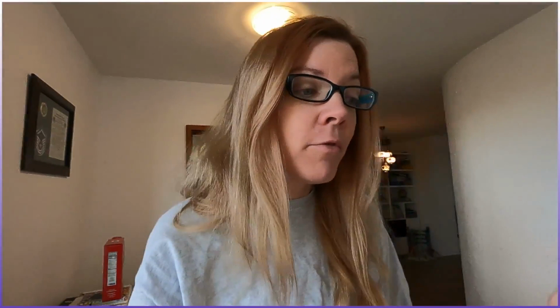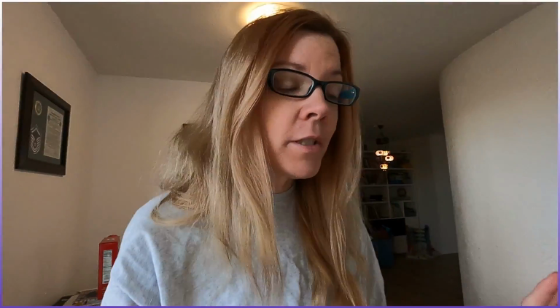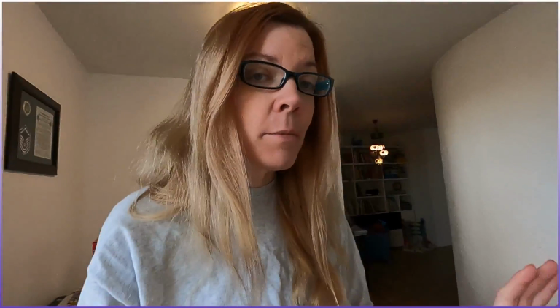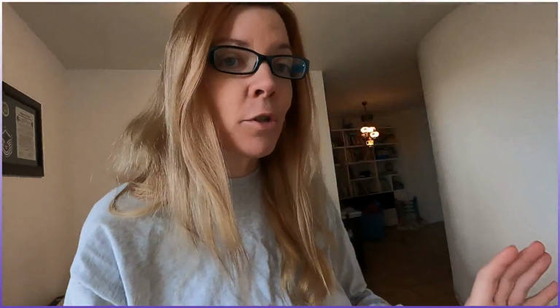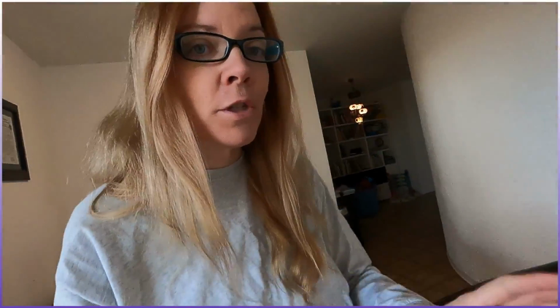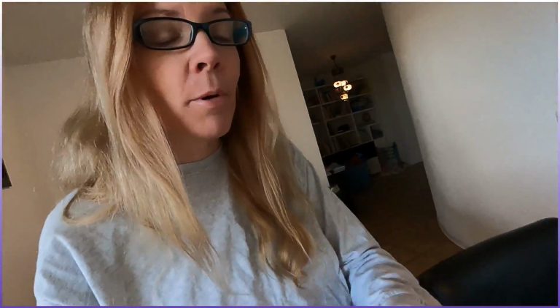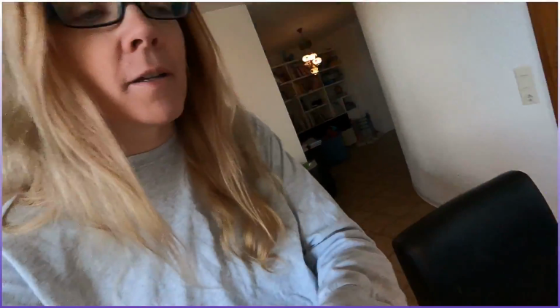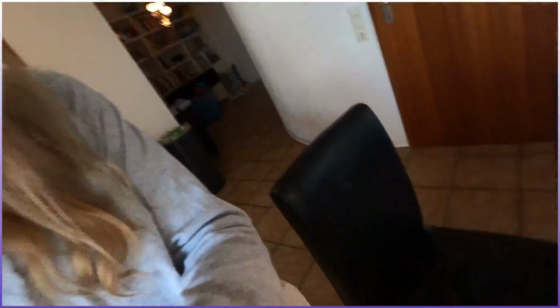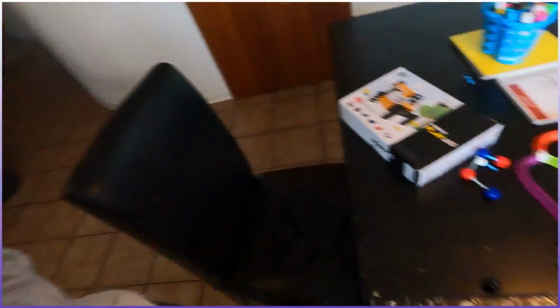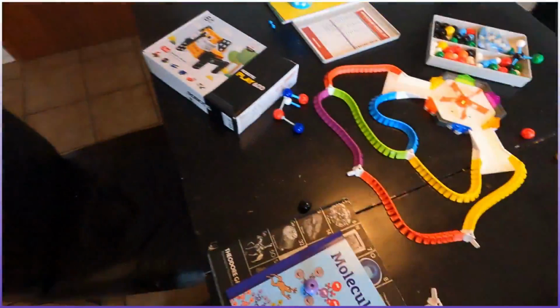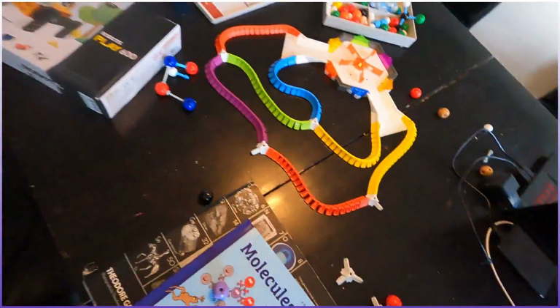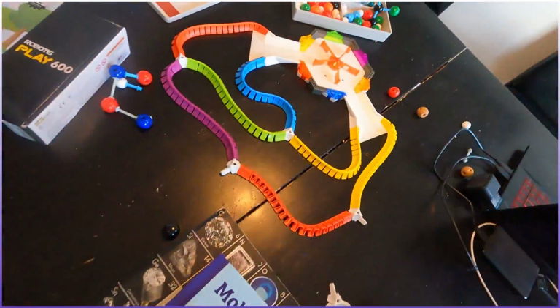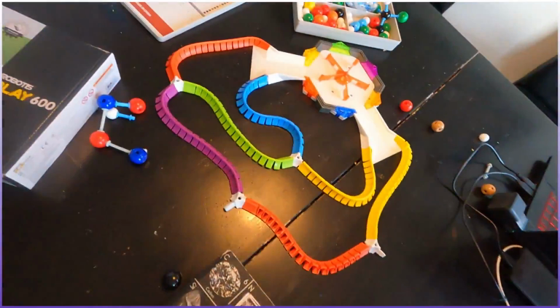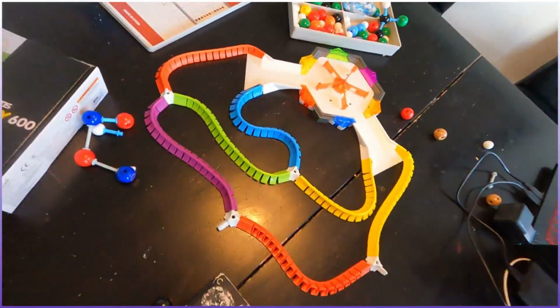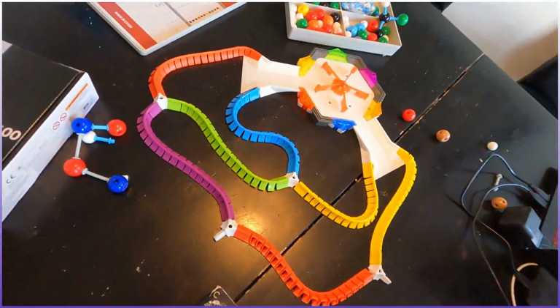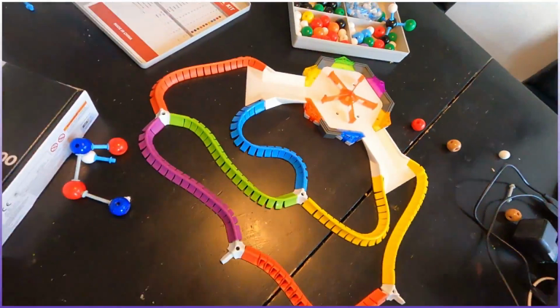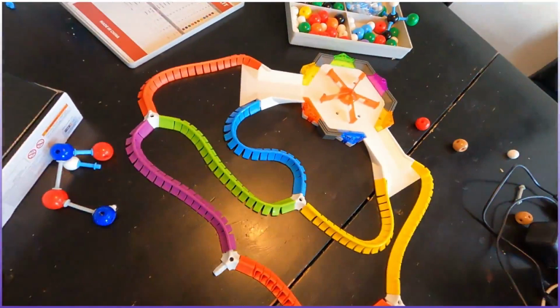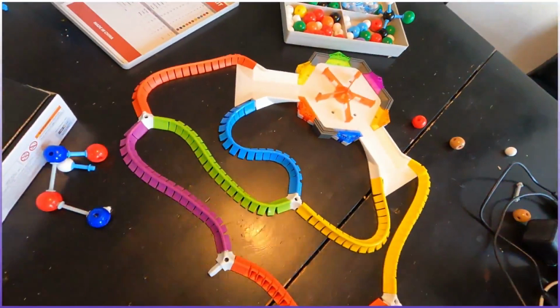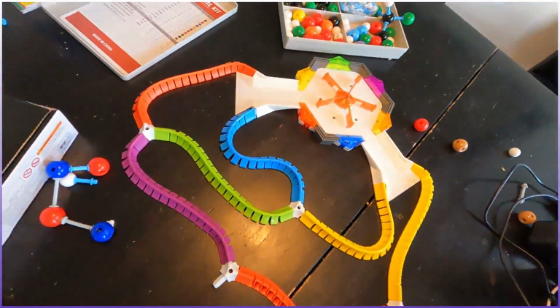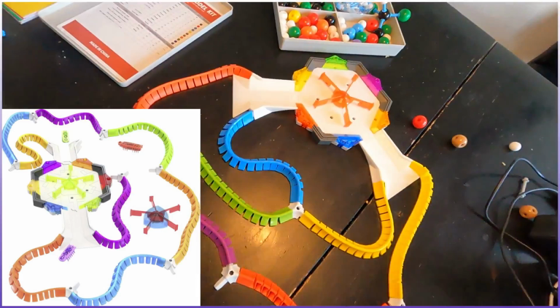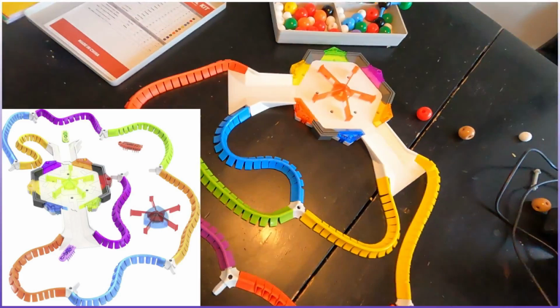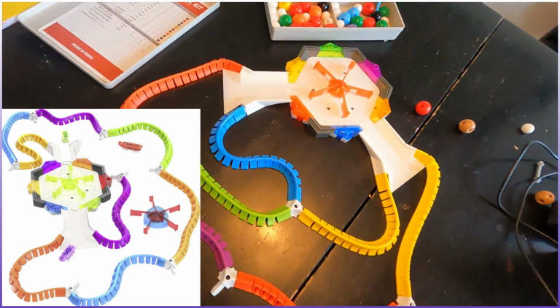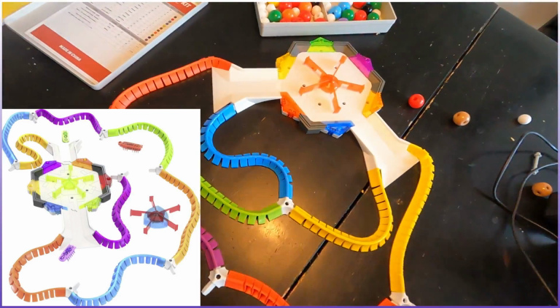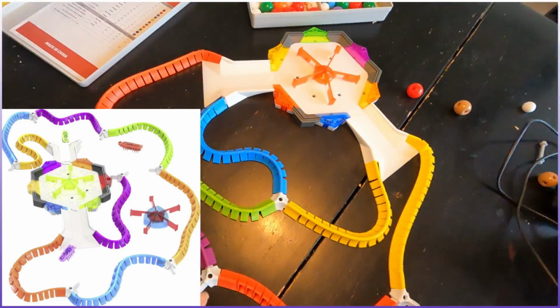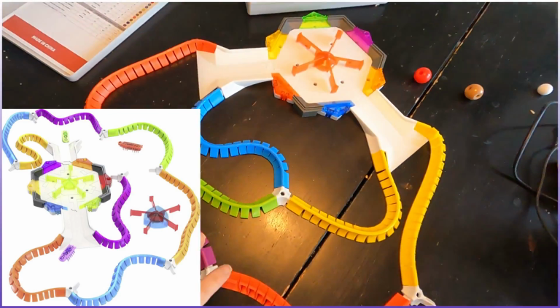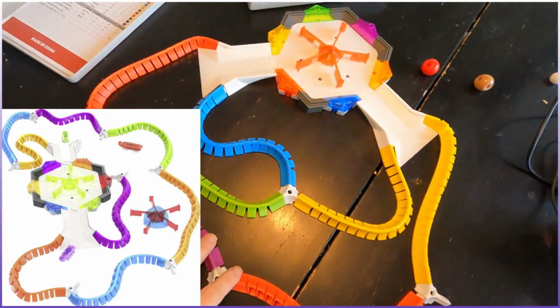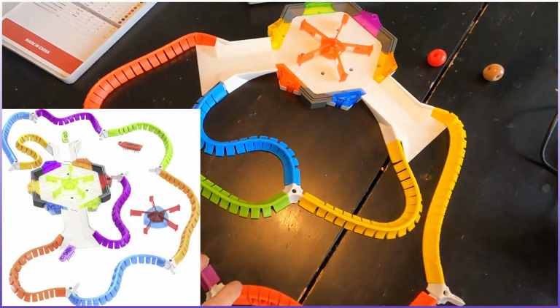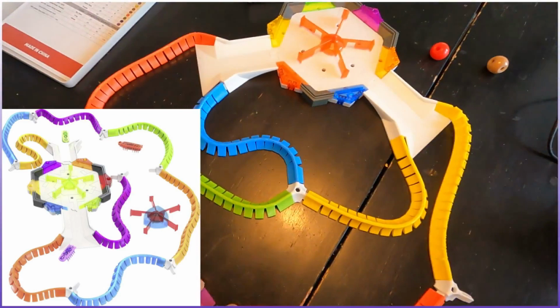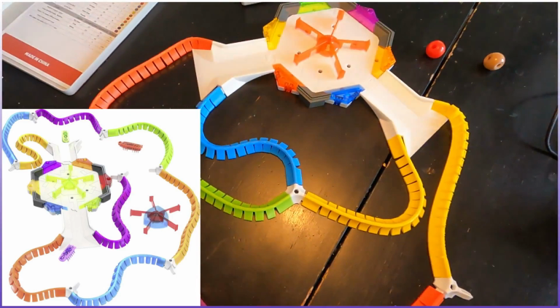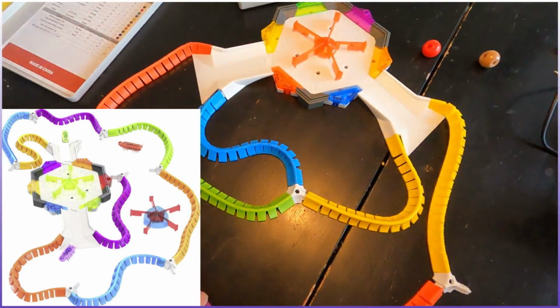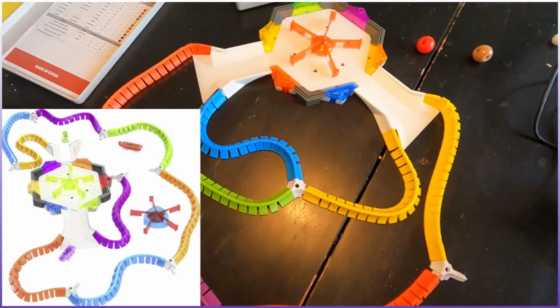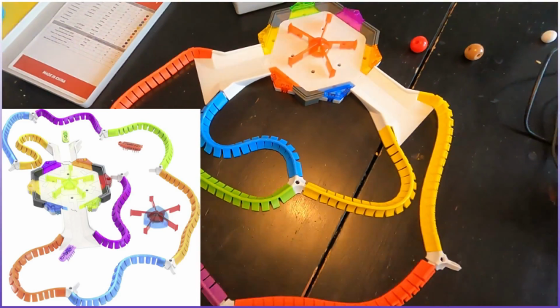First, let me show you some products of the day. Check this out. I know you're like, wow, that looks cool.